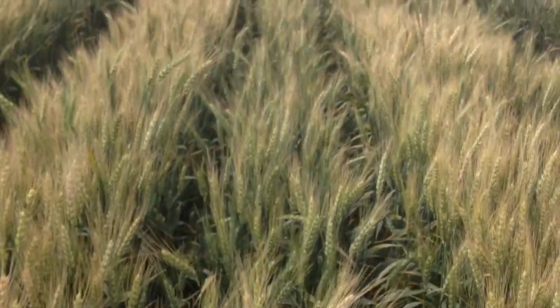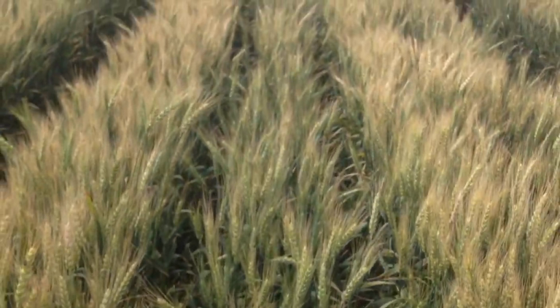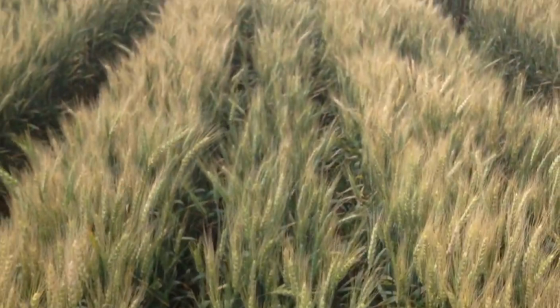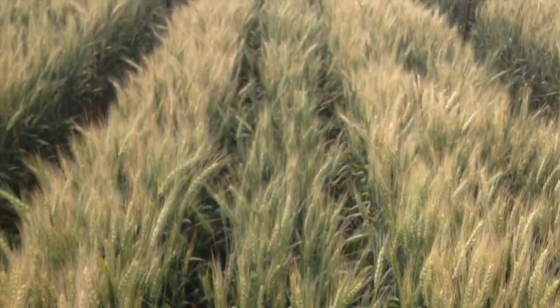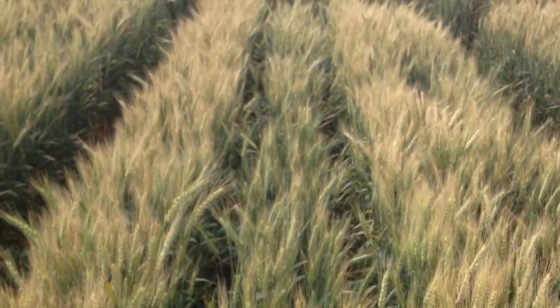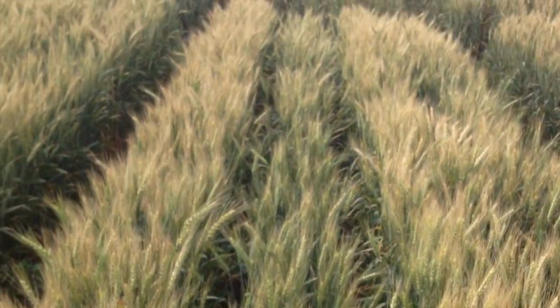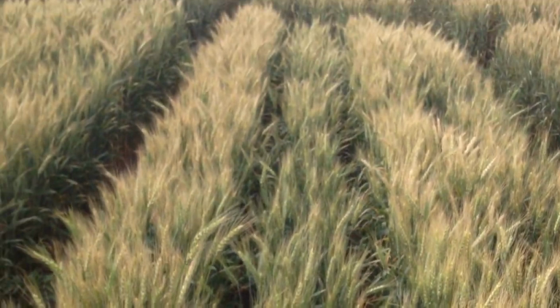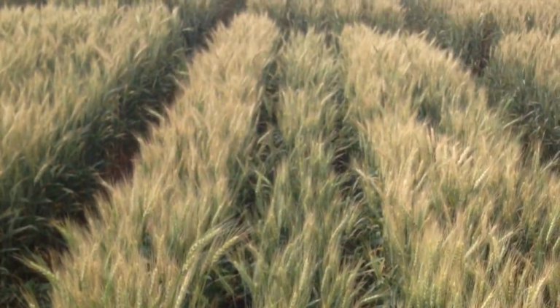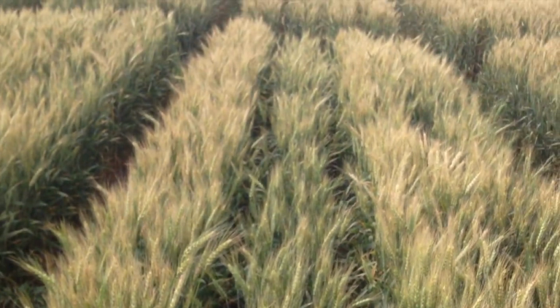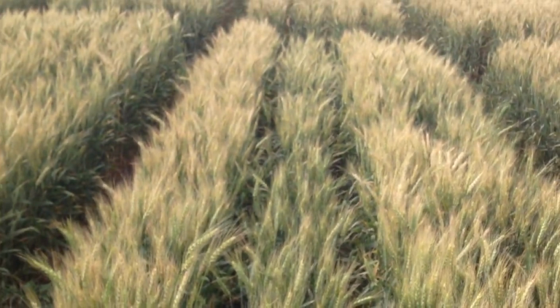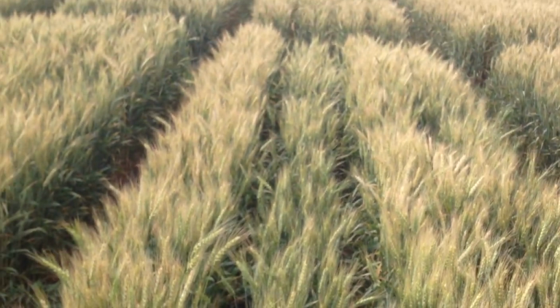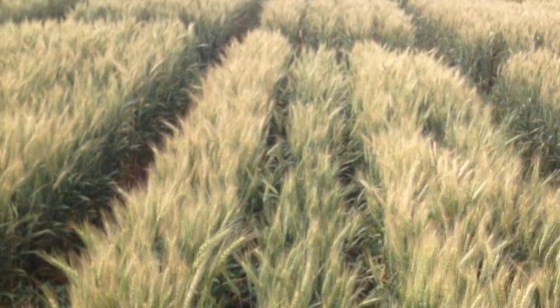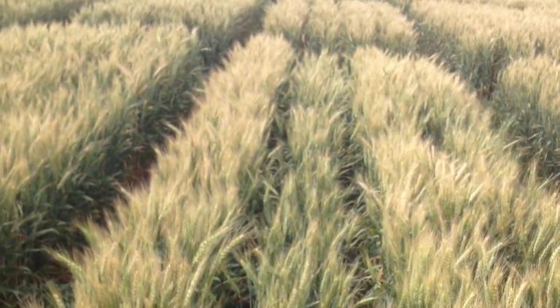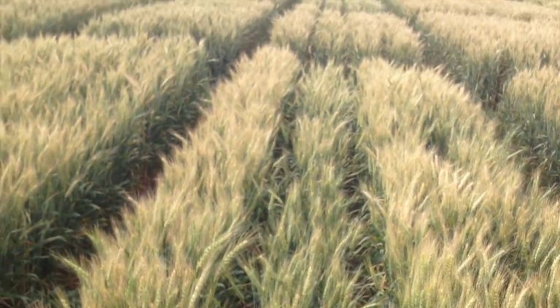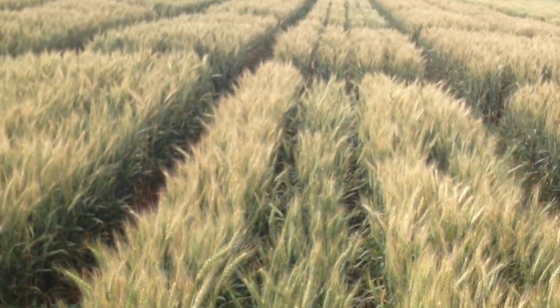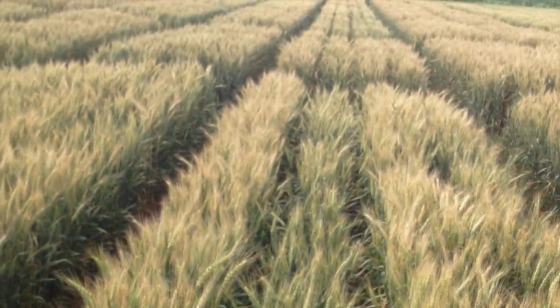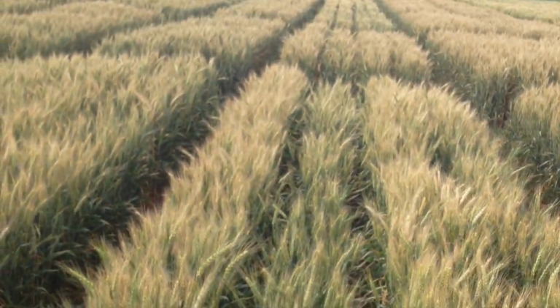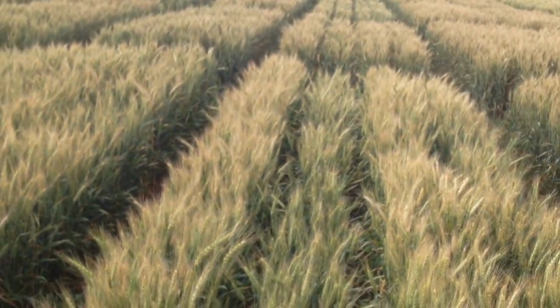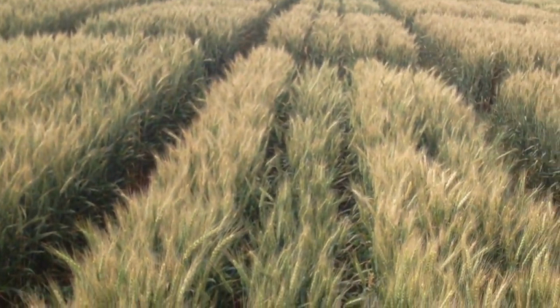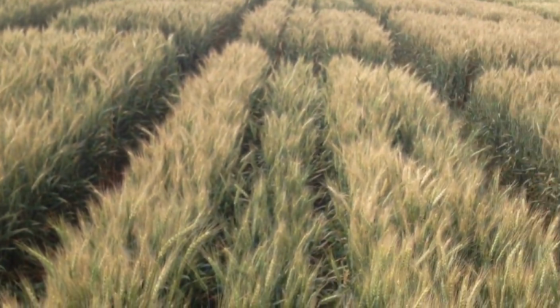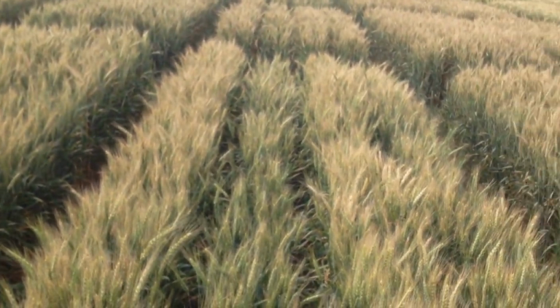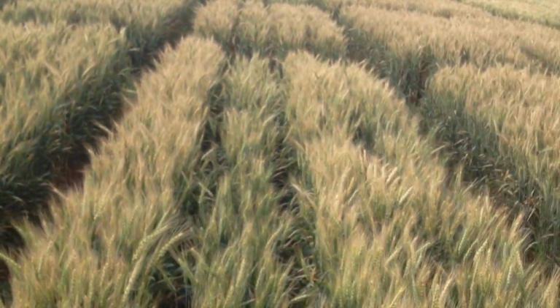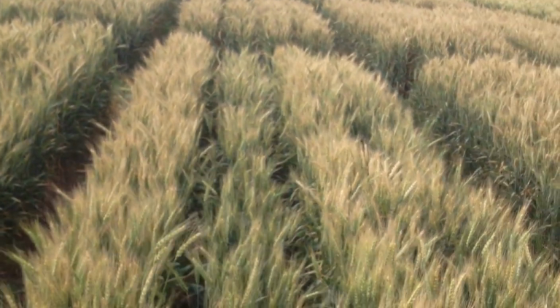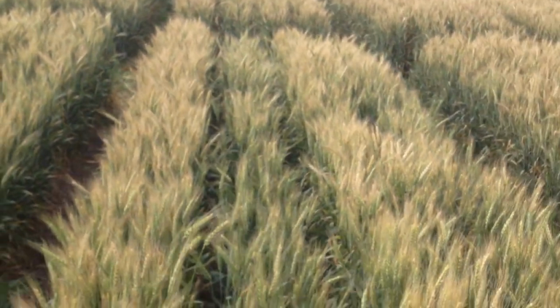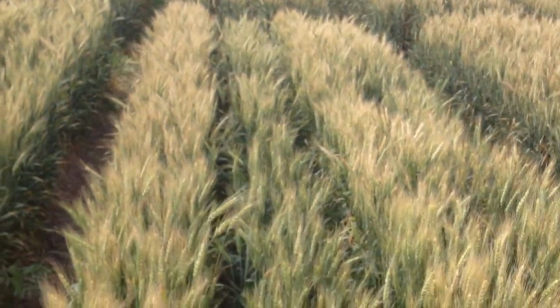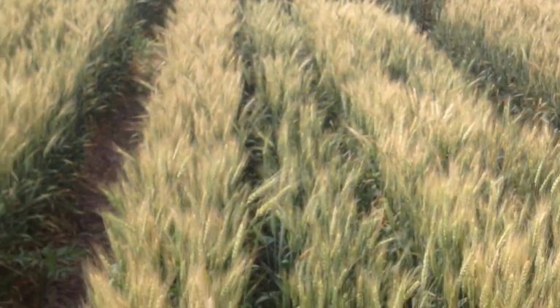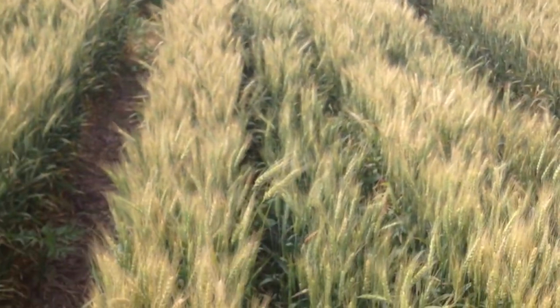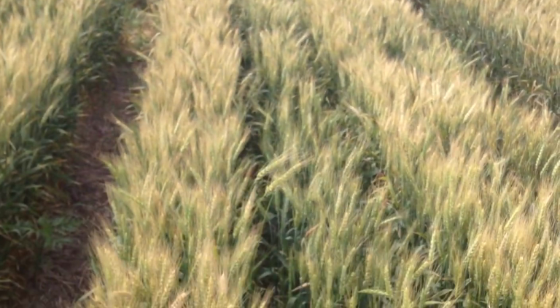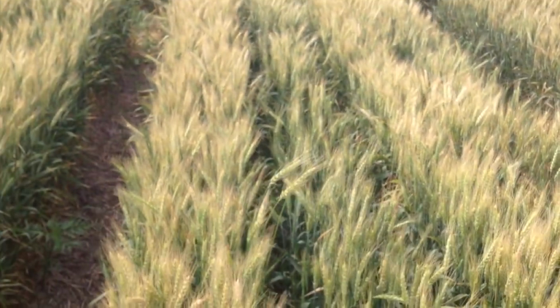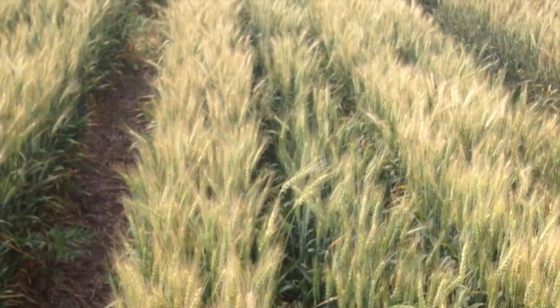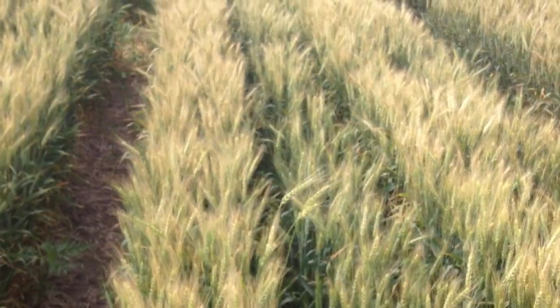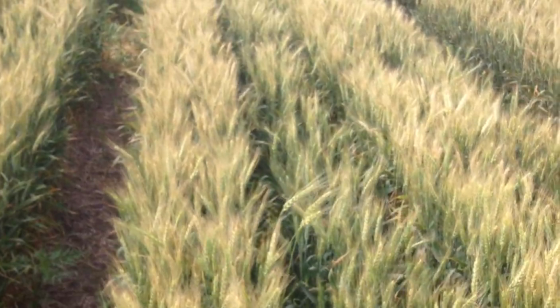Normally, we get our drill all the way in the ground and that doesn't show up, but once in a while it does.